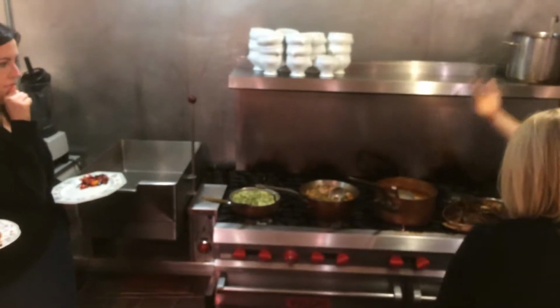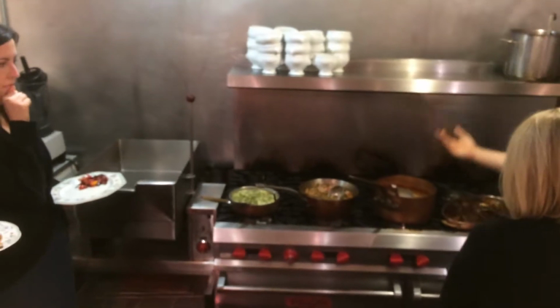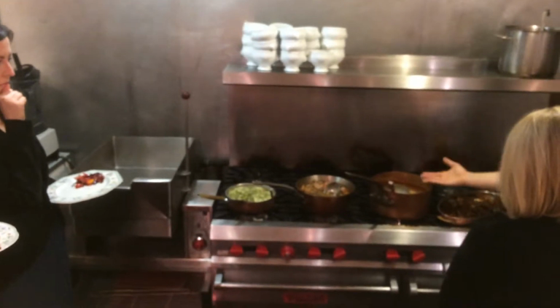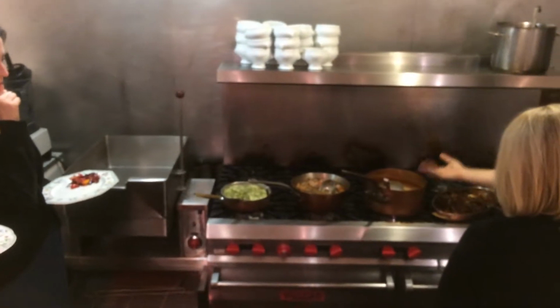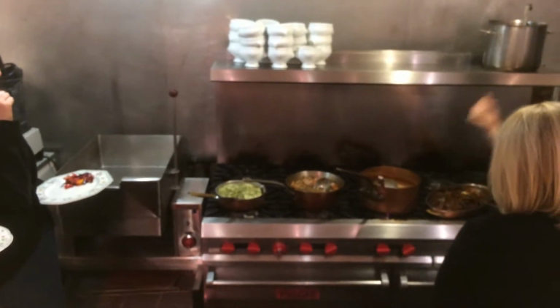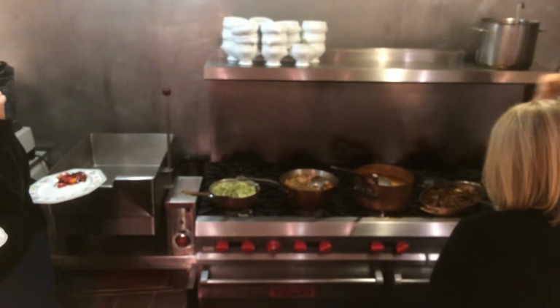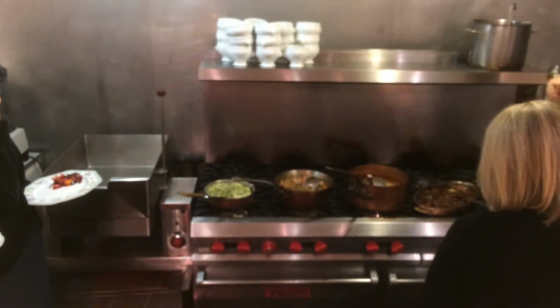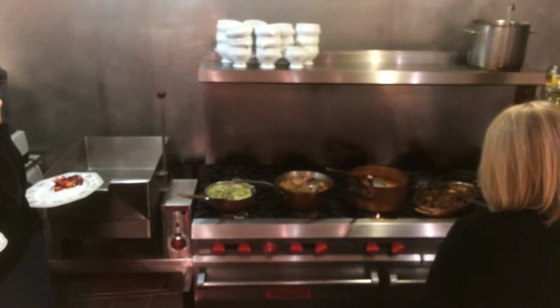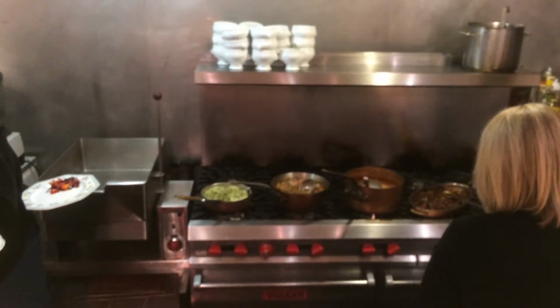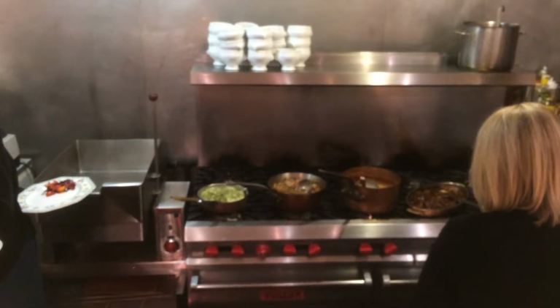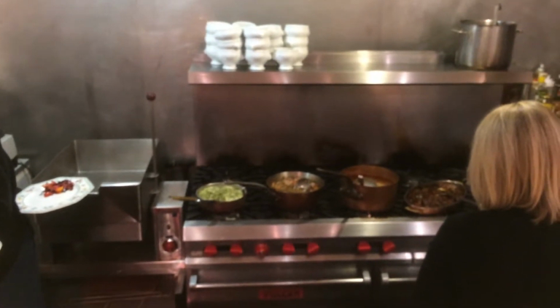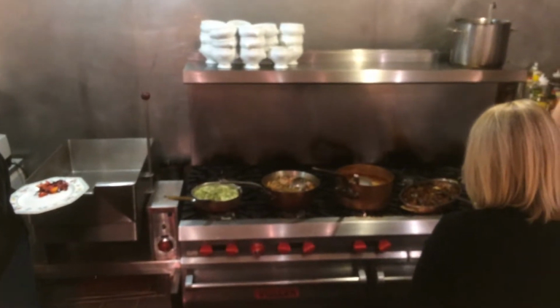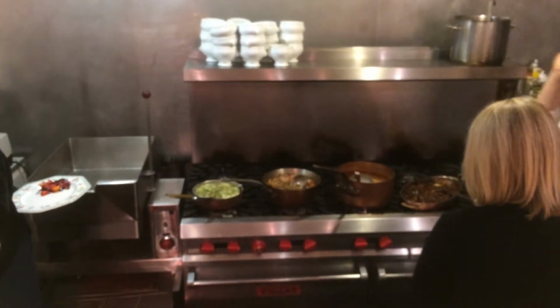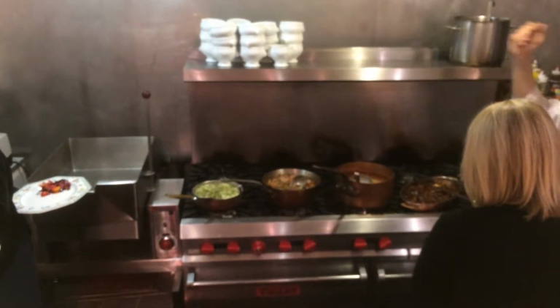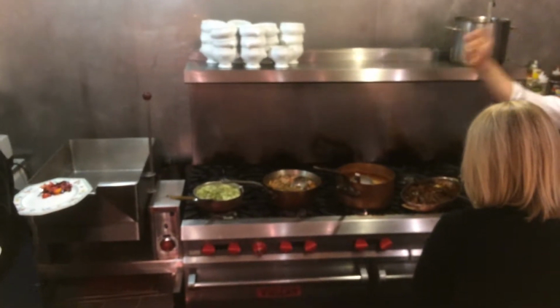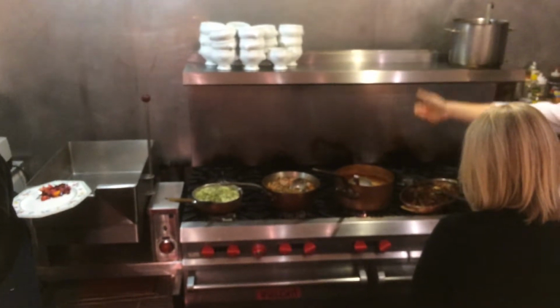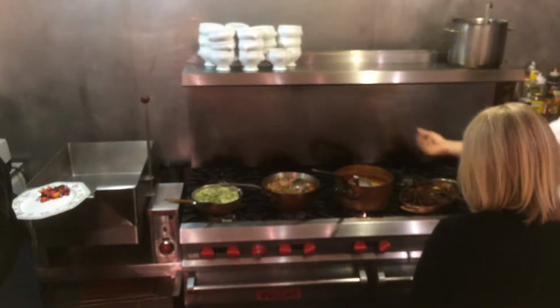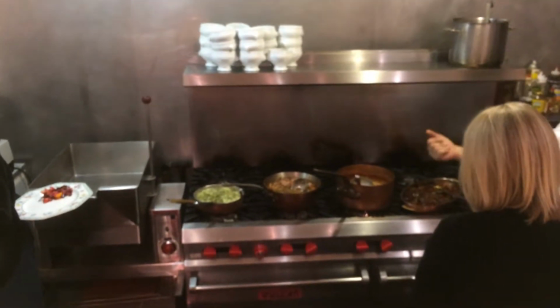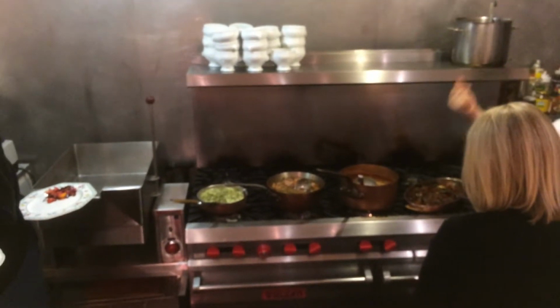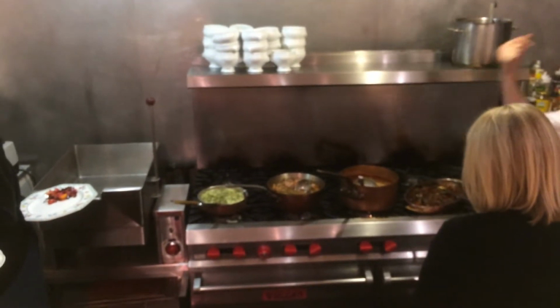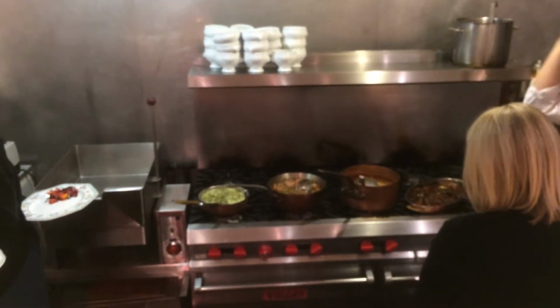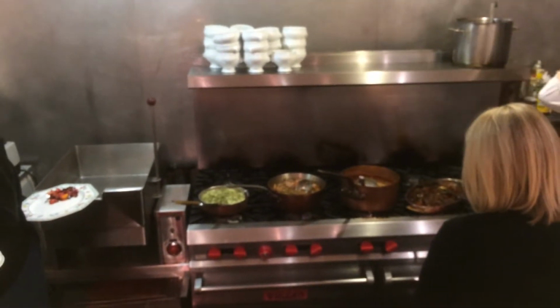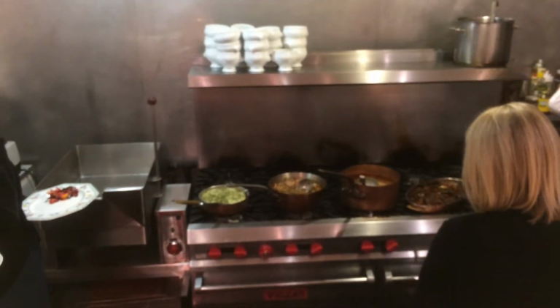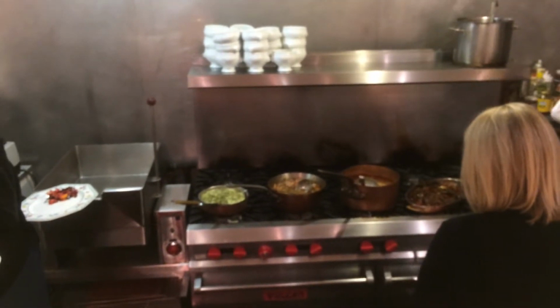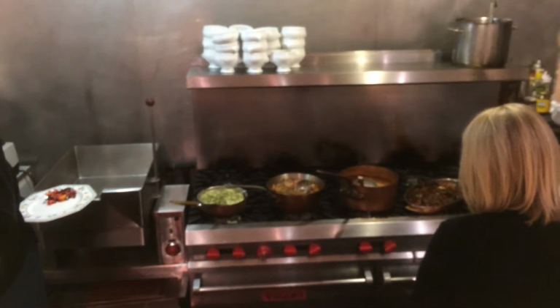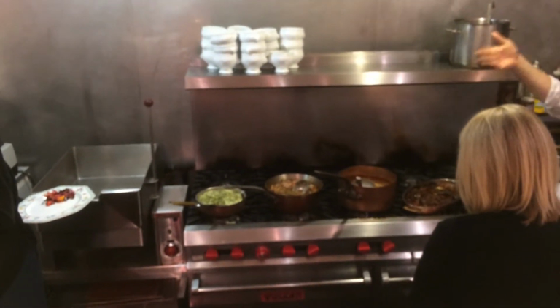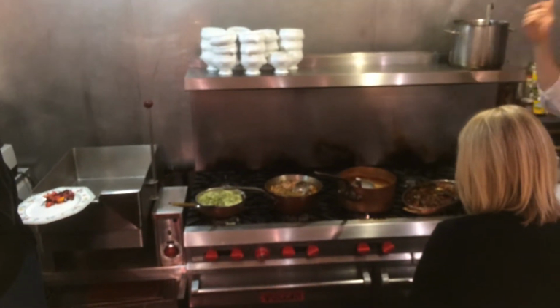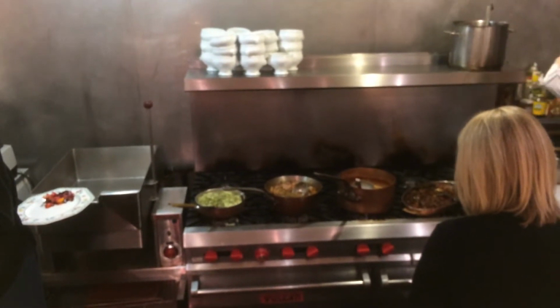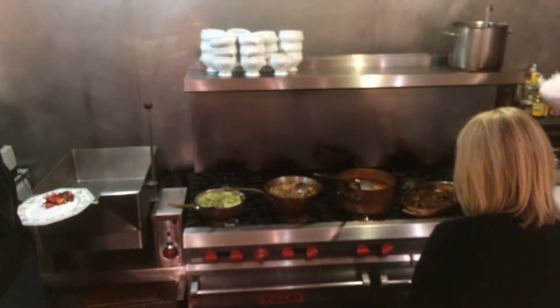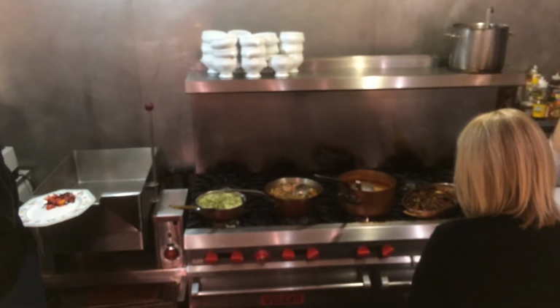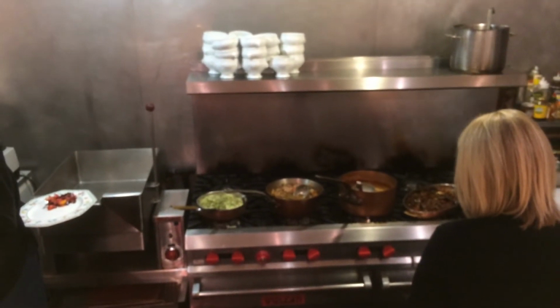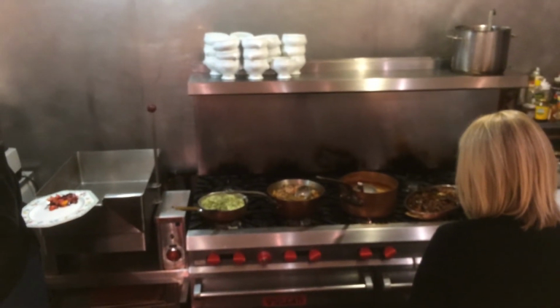We have seafood soup, we have sweetbreads, and then cream vegetables.